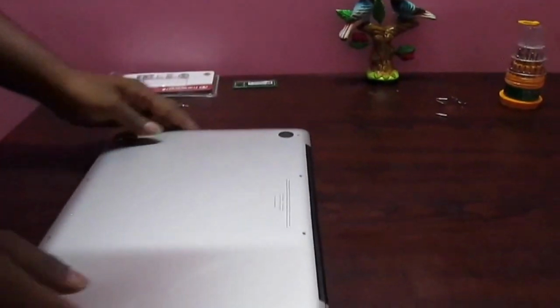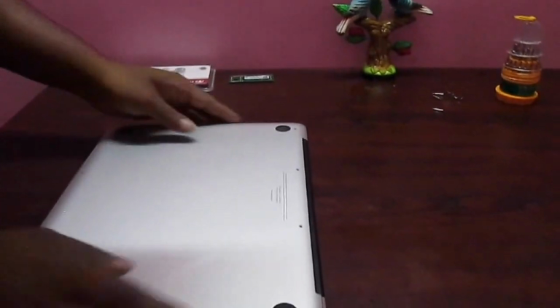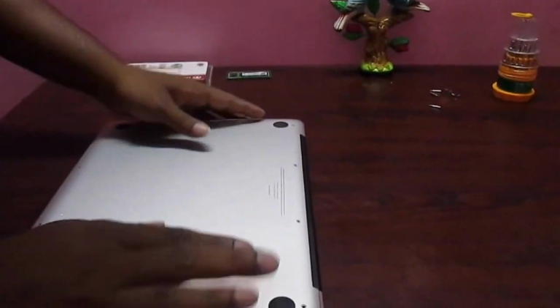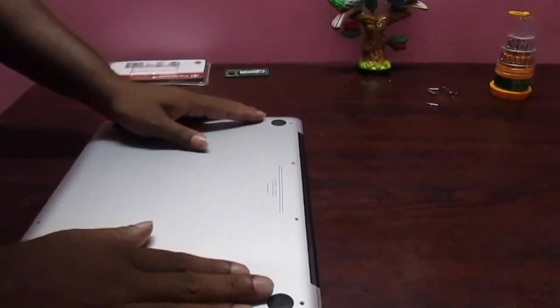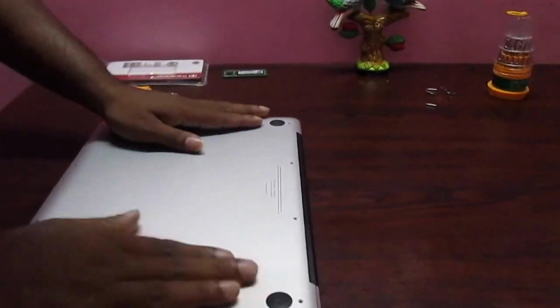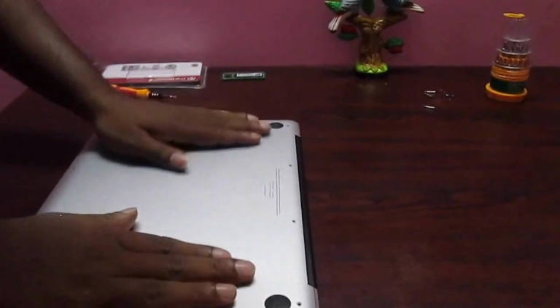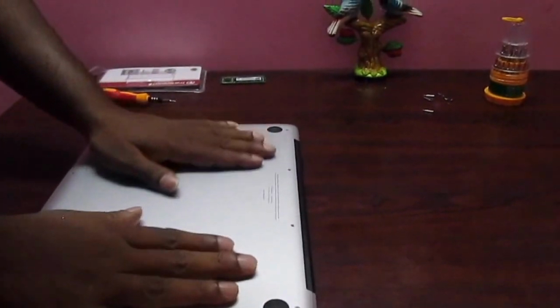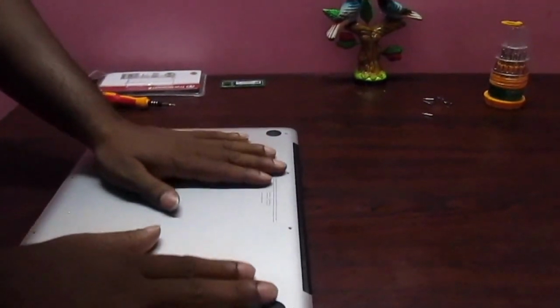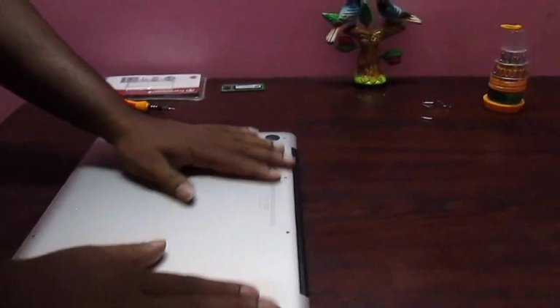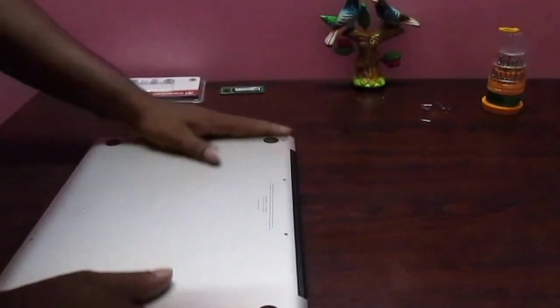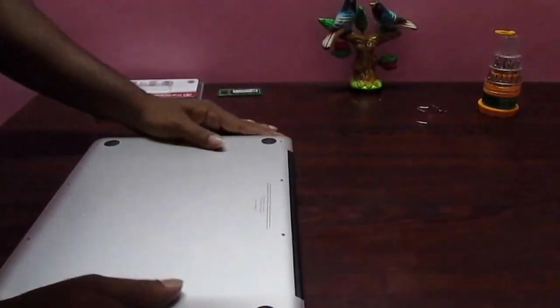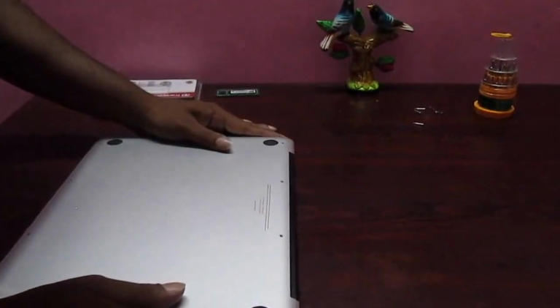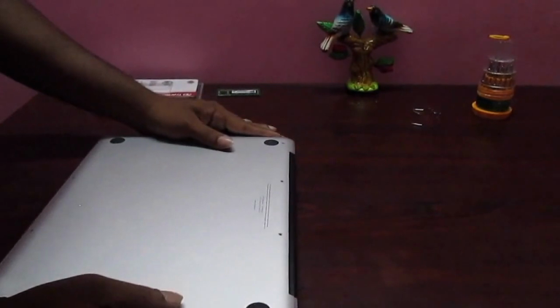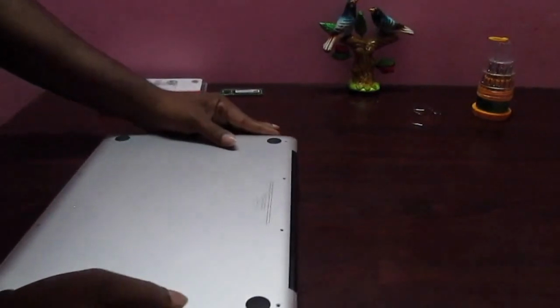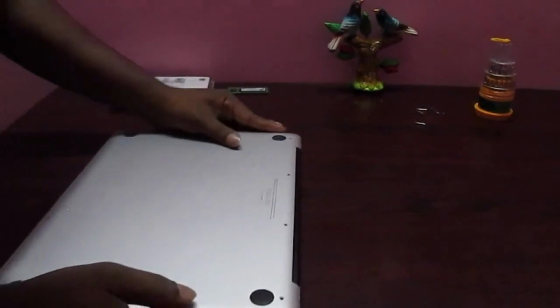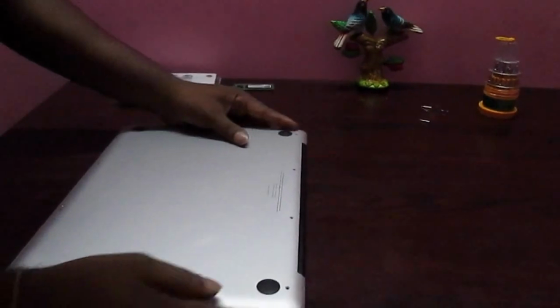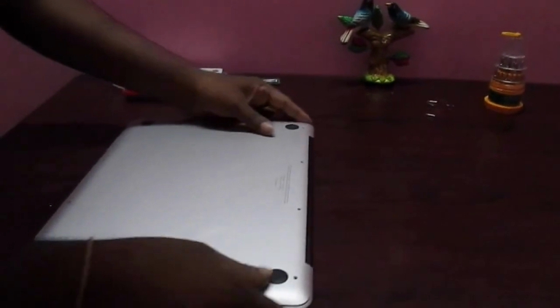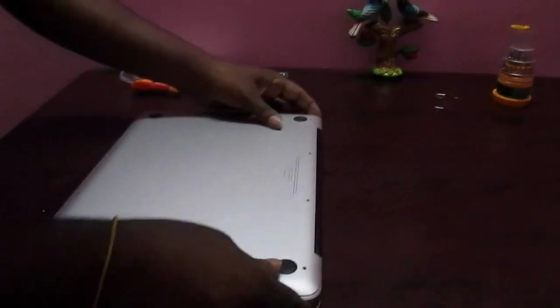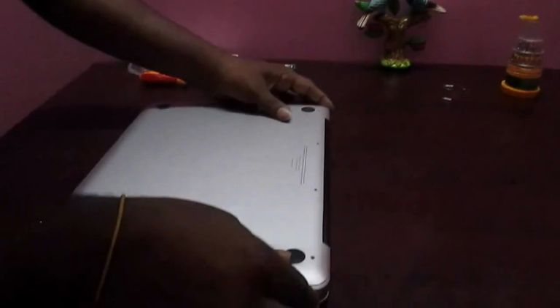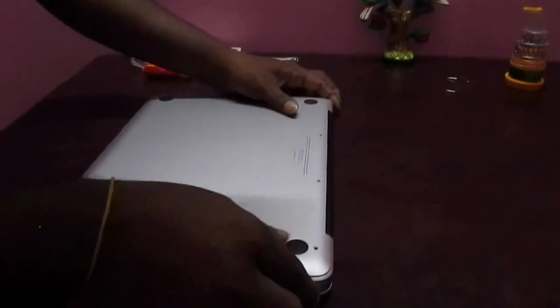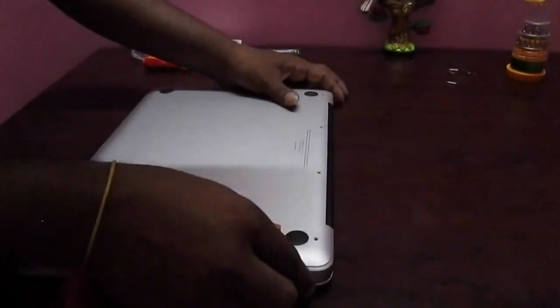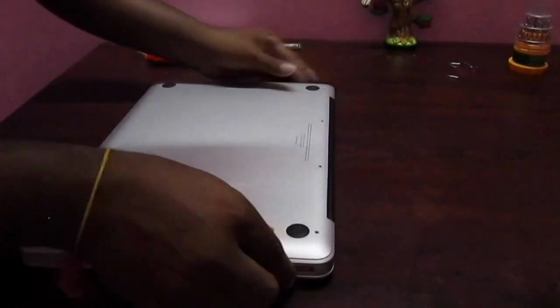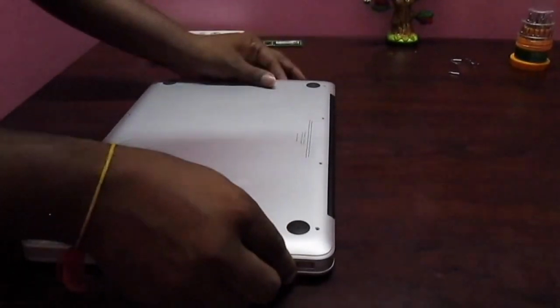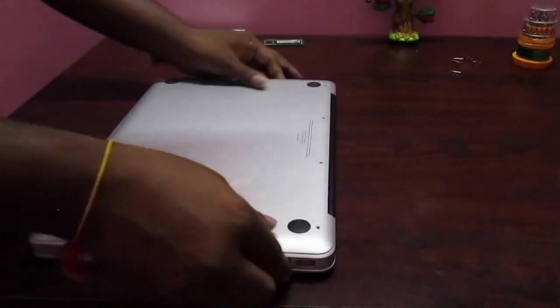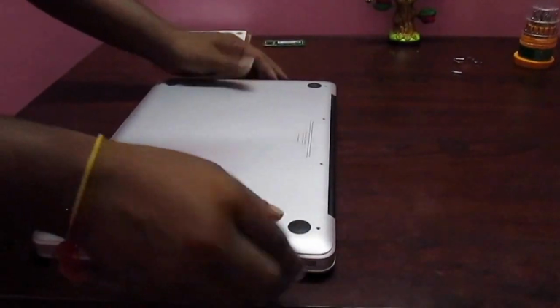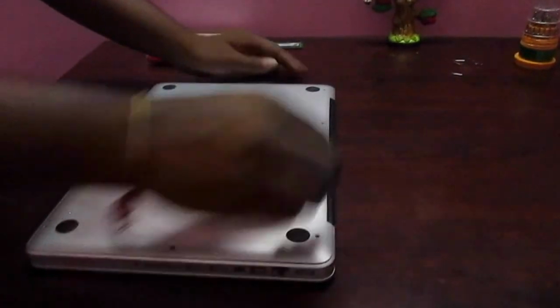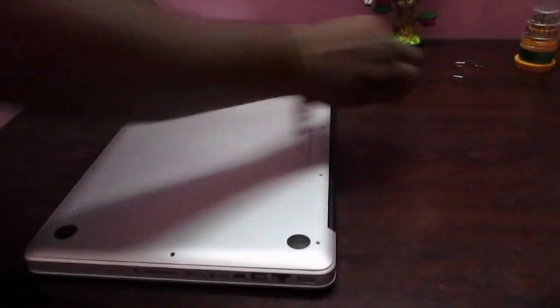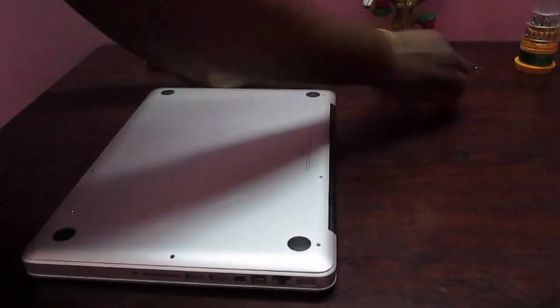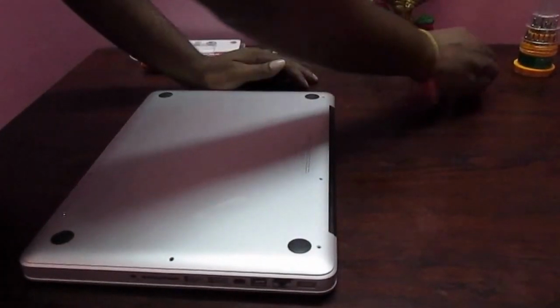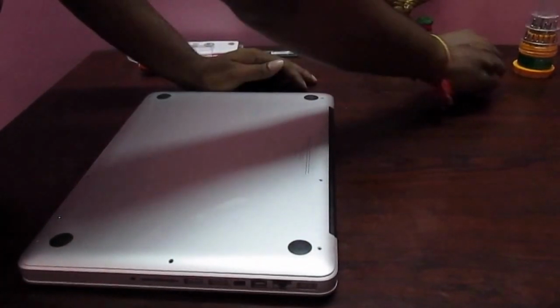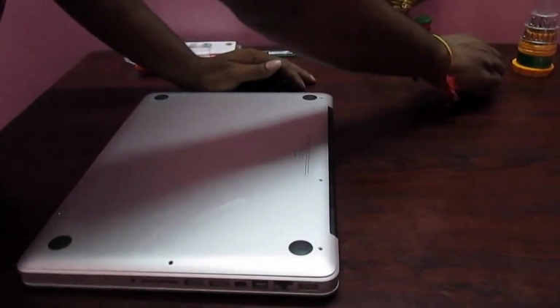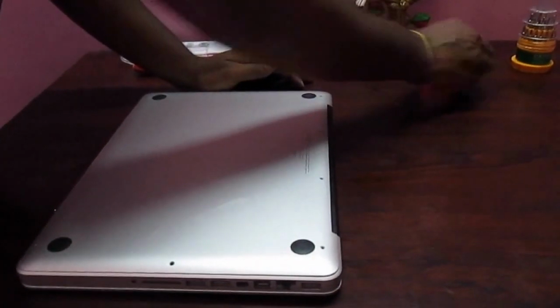This is the way how you can upgrade RAM in a MacBook Pro.